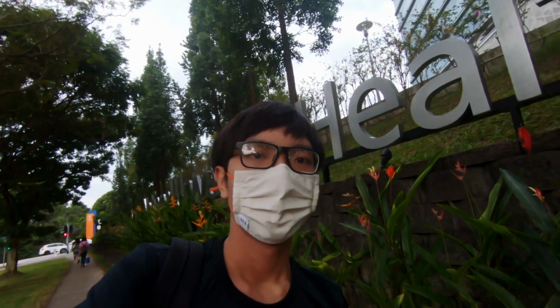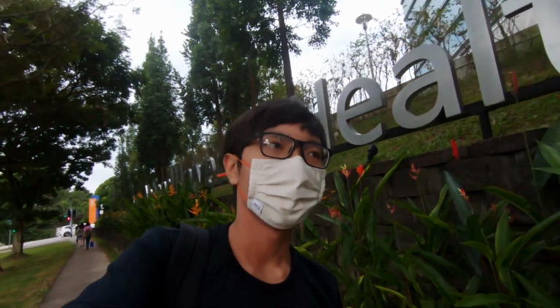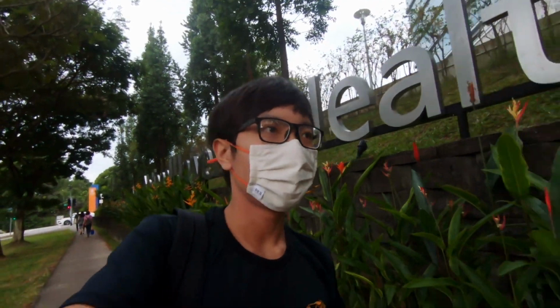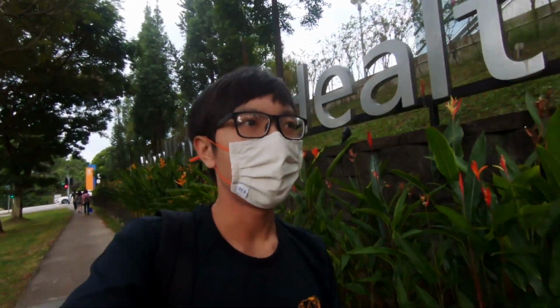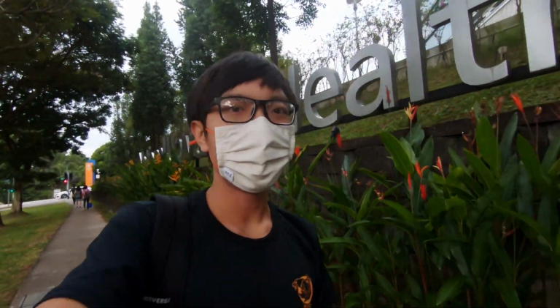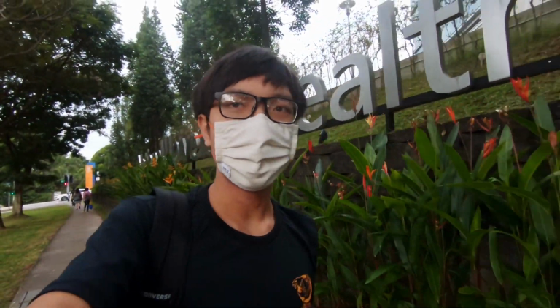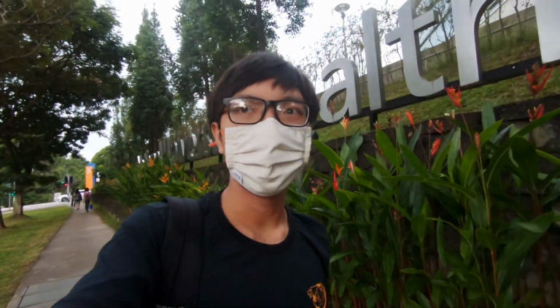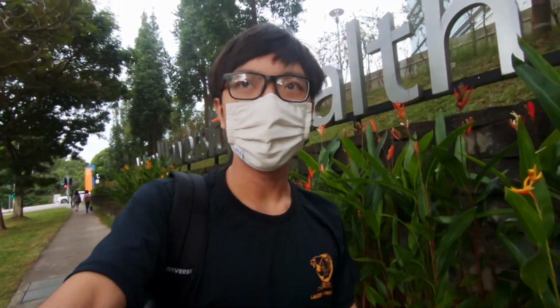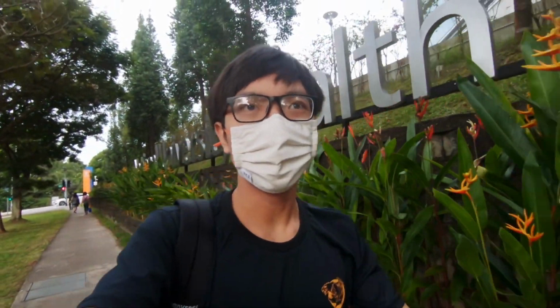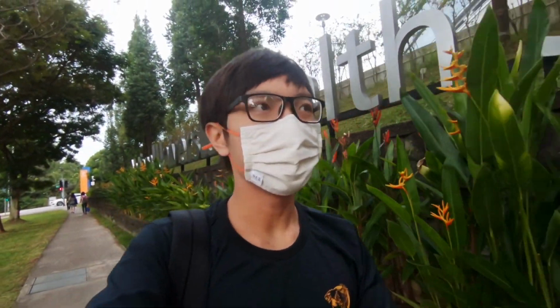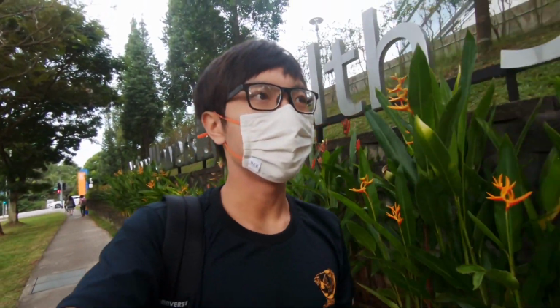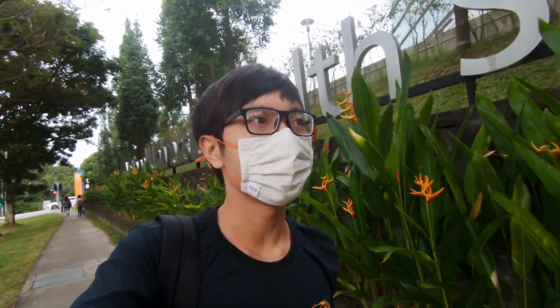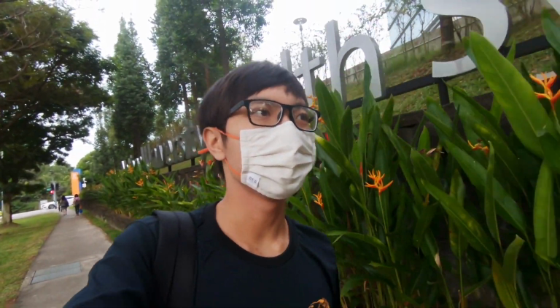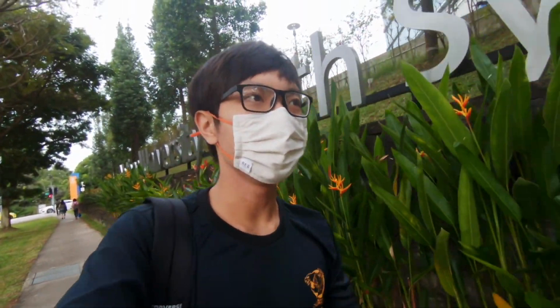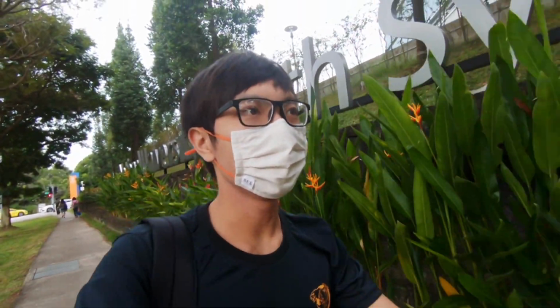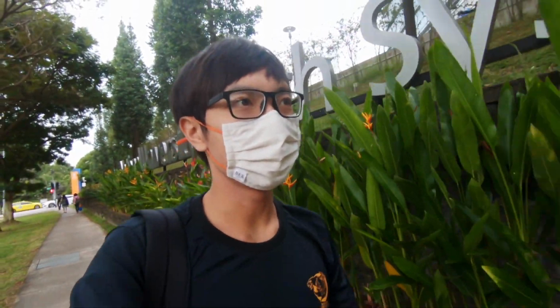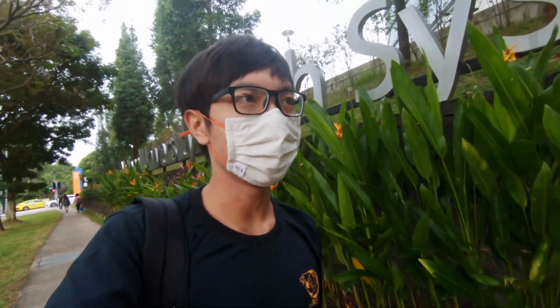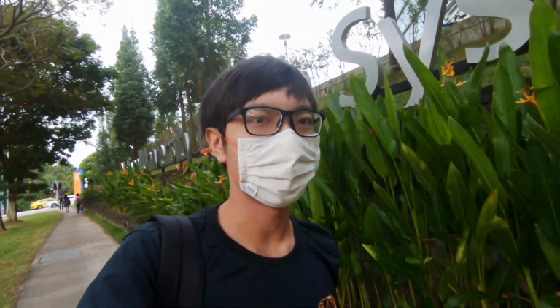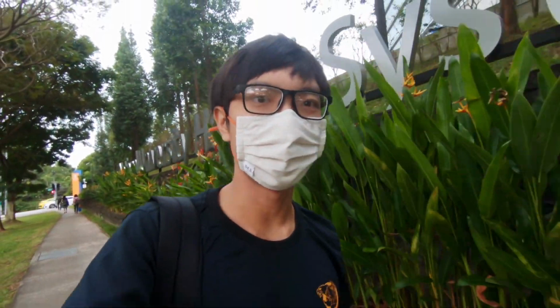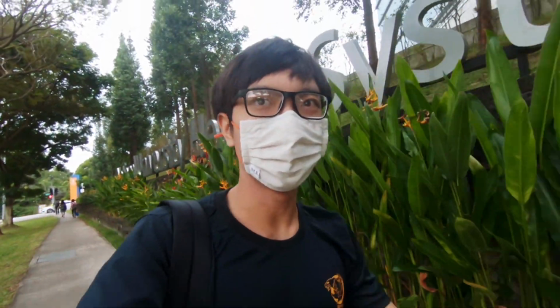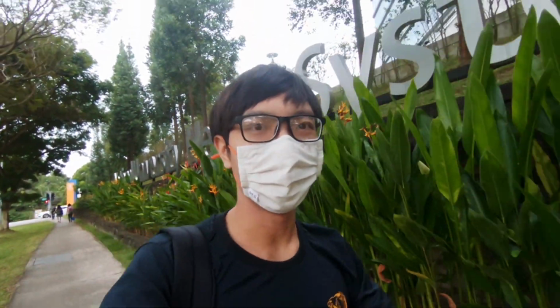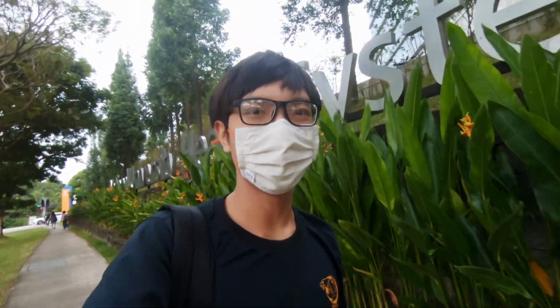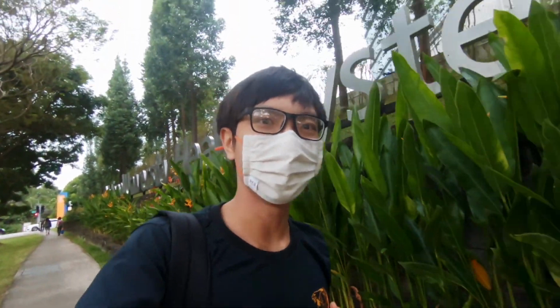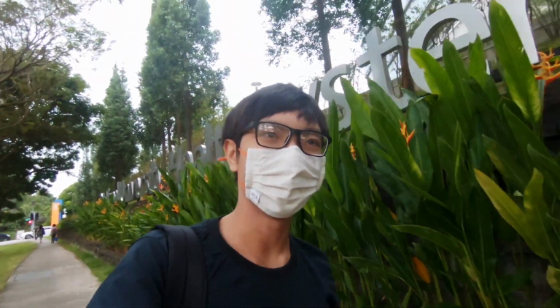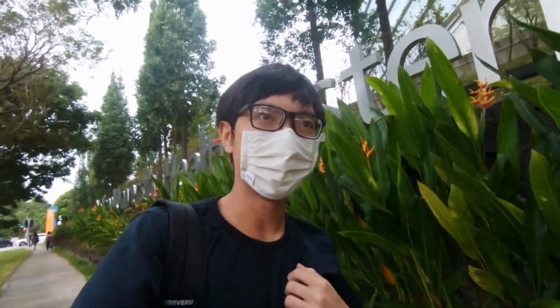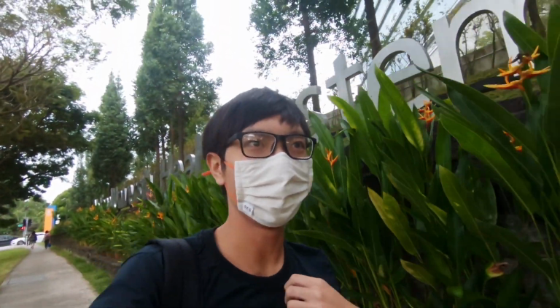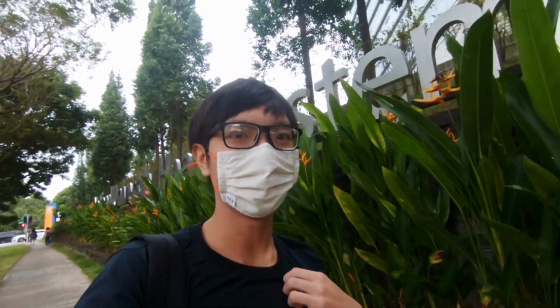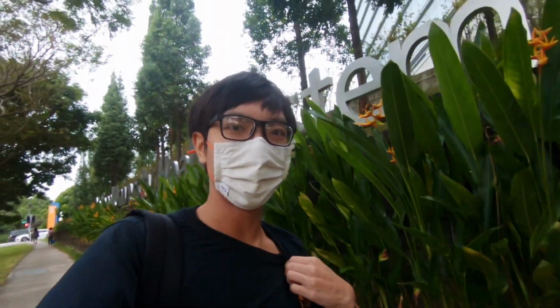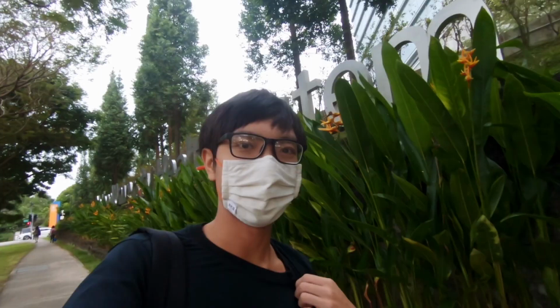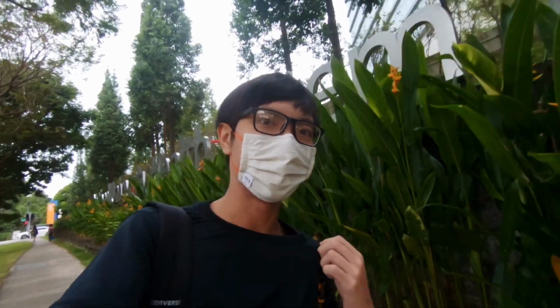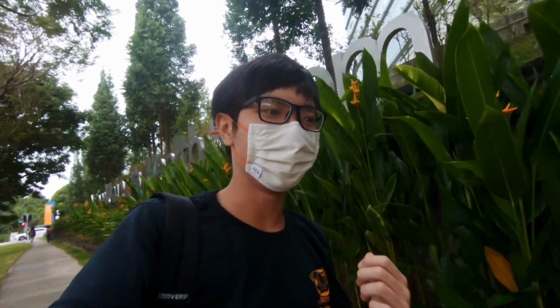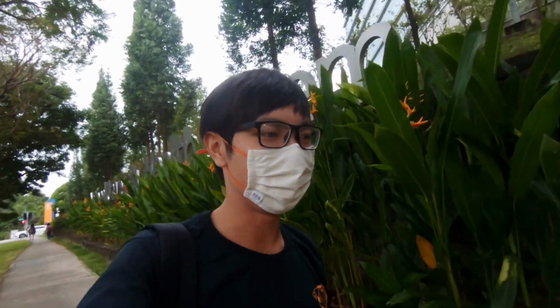I'm right now at NUS, National University of Singapore, and I'm gonna do my VO2 max test today.